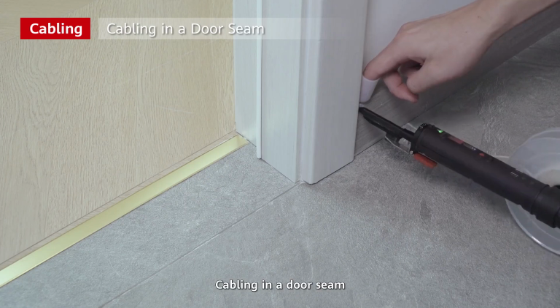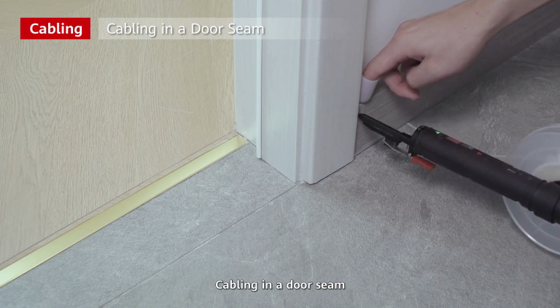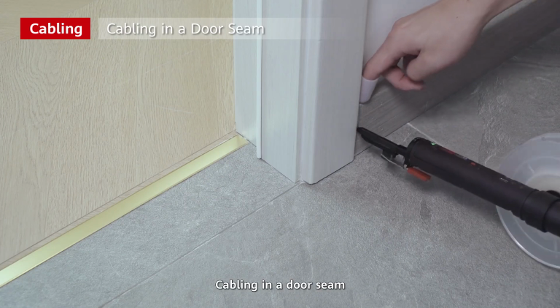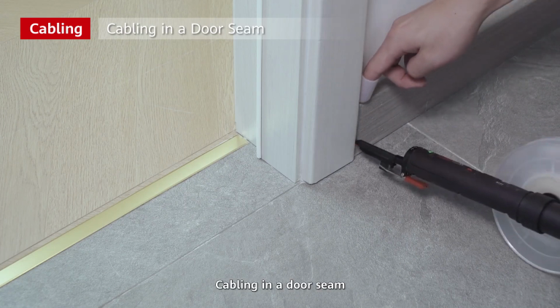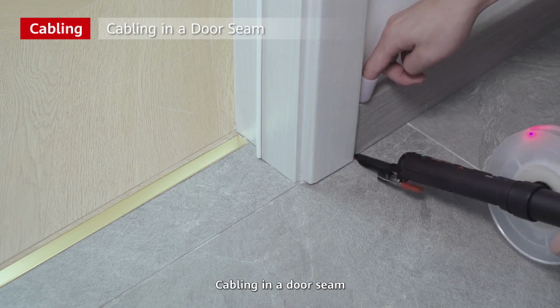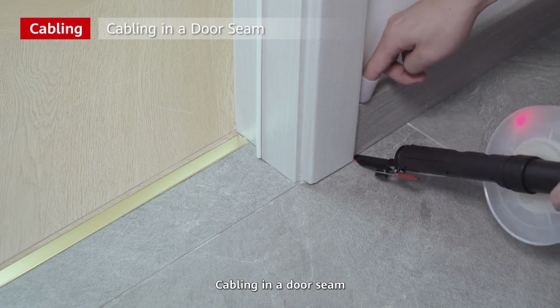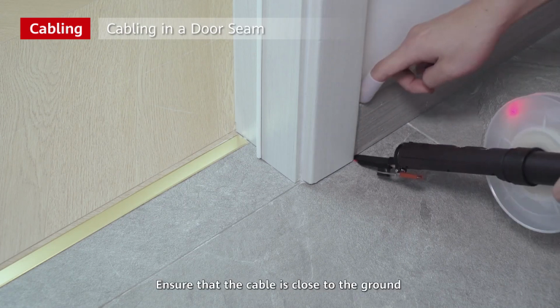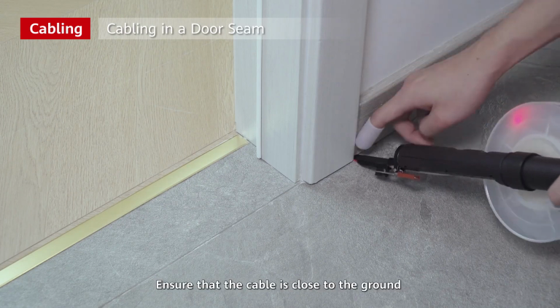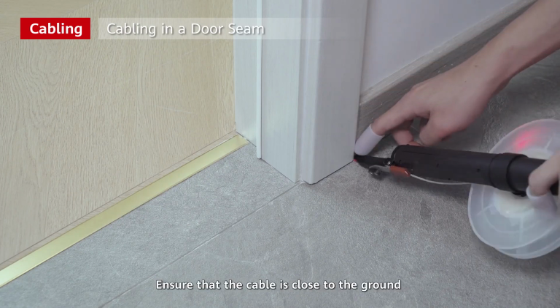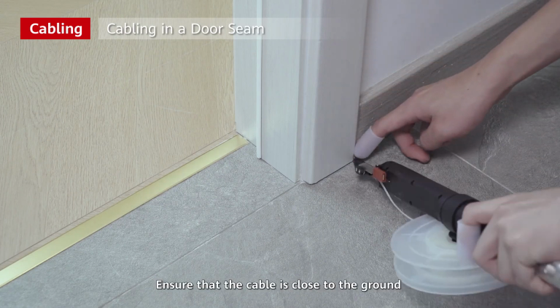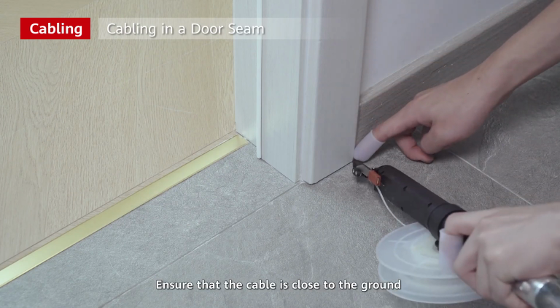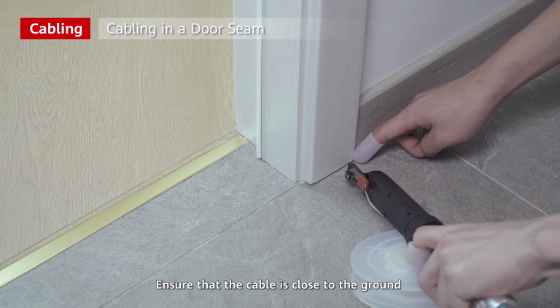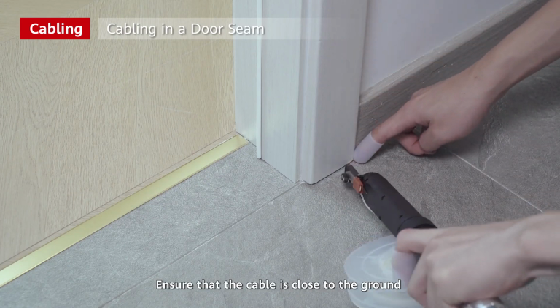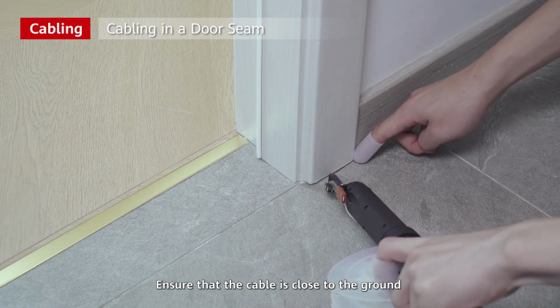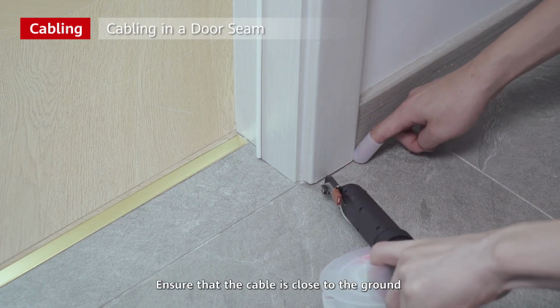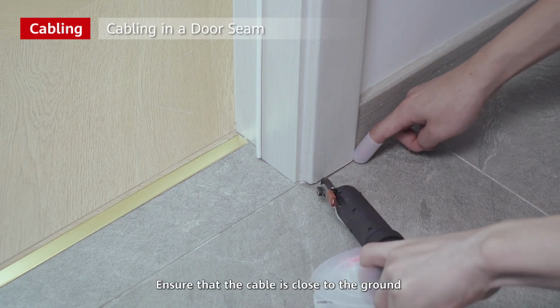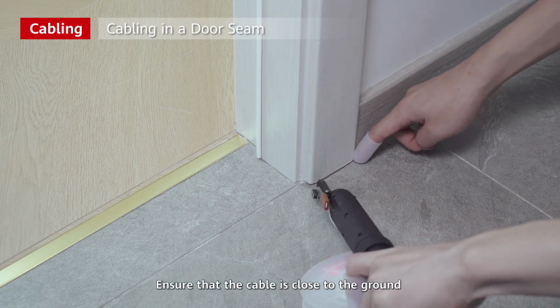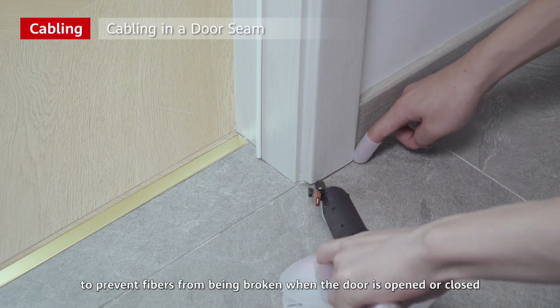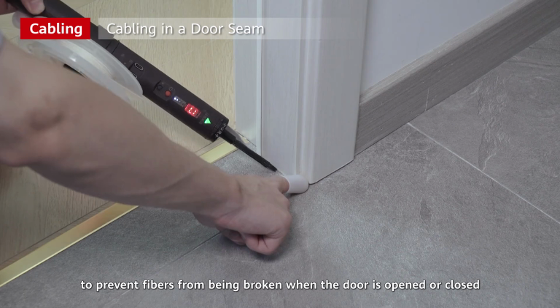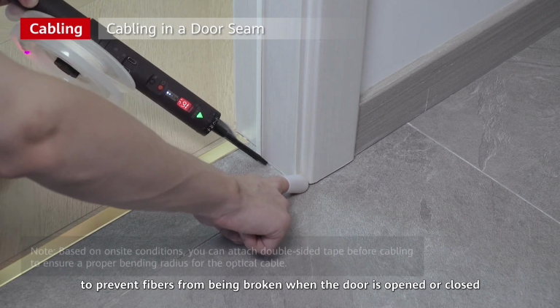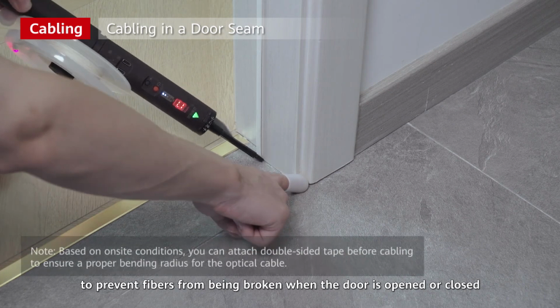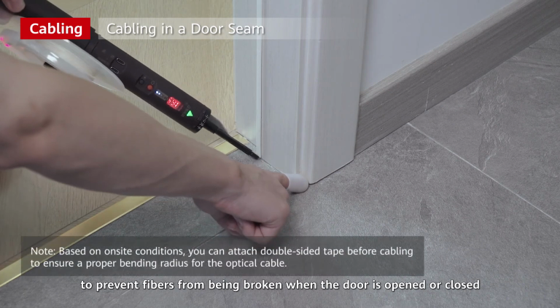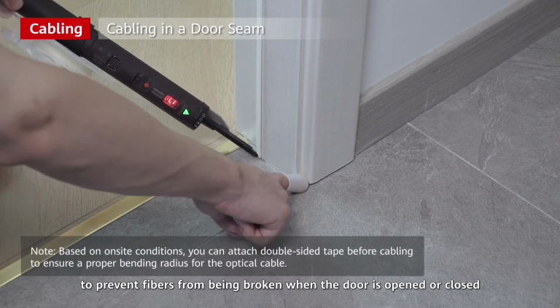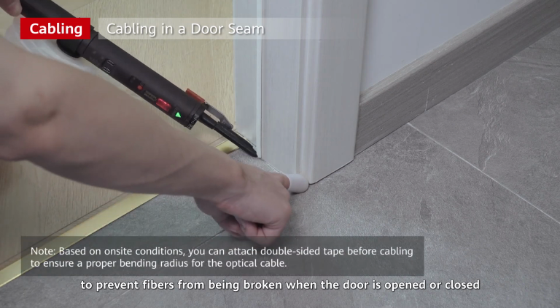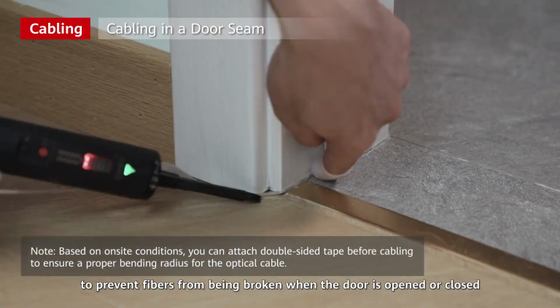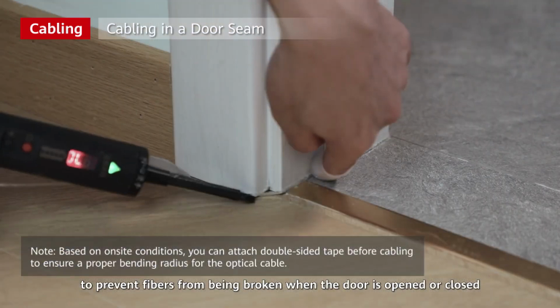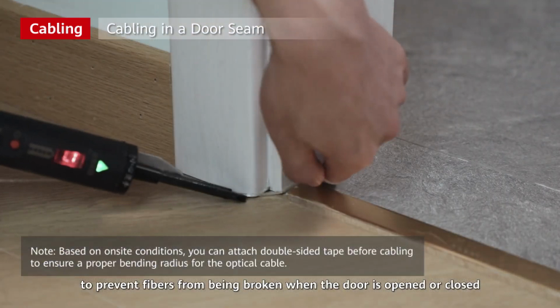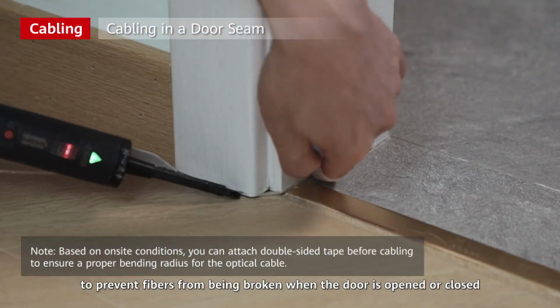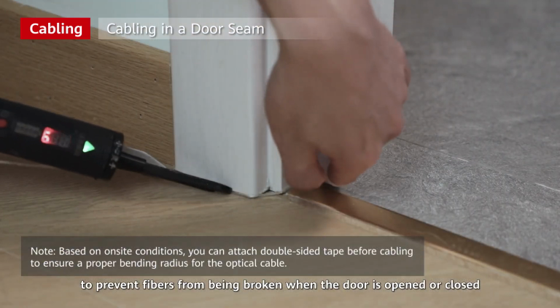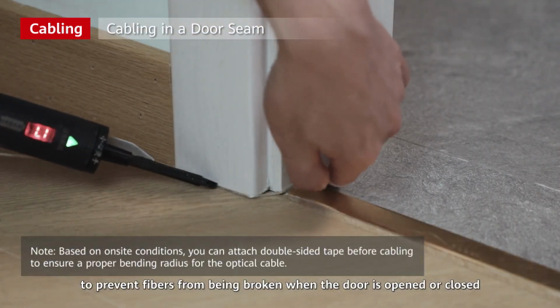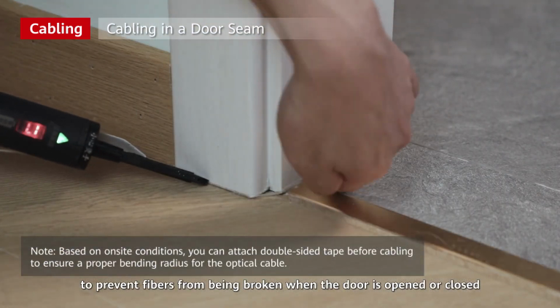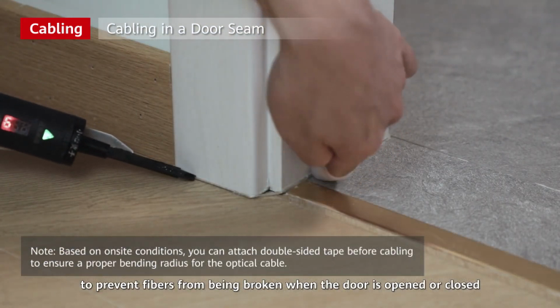Cabling in a door seam: ensure that the cable is close to the ground to prevent fibers from being broken when the door is opened or closed.